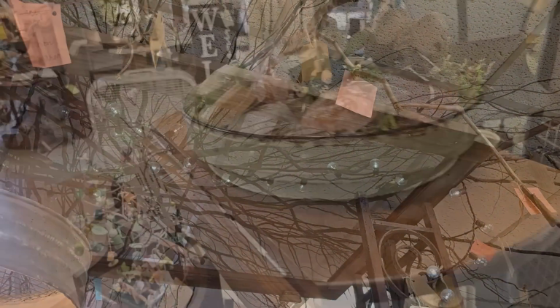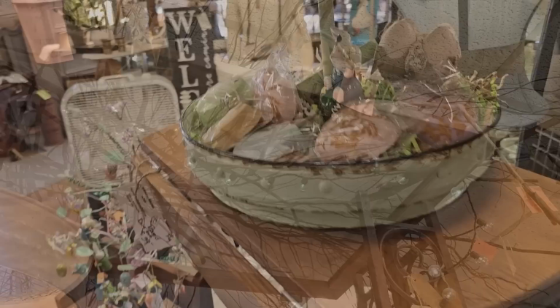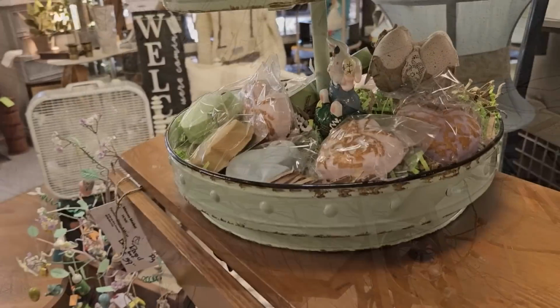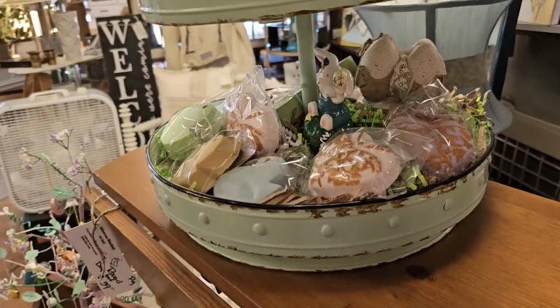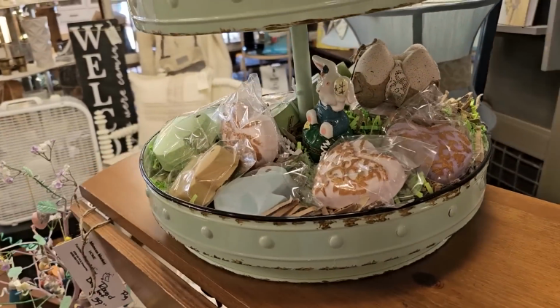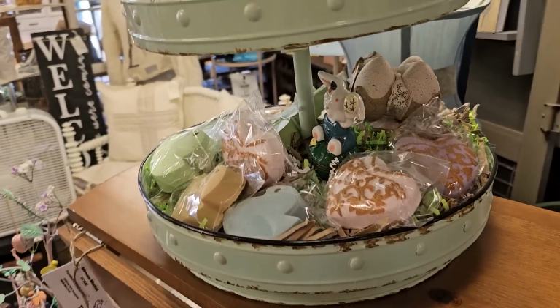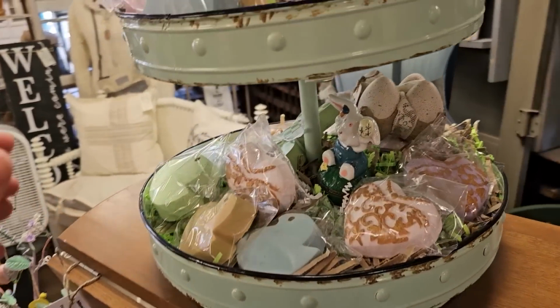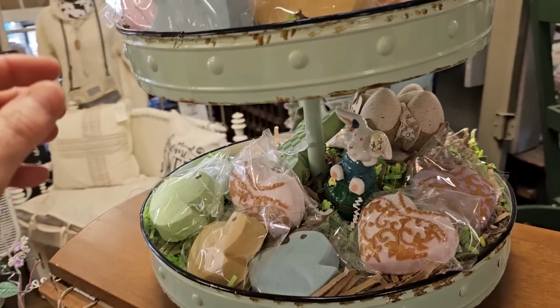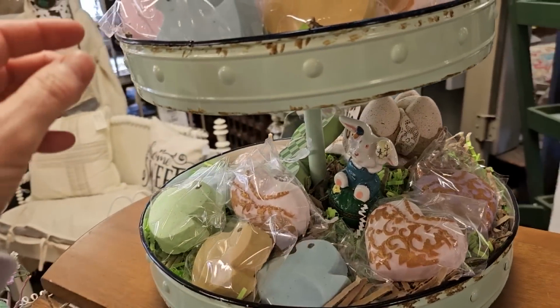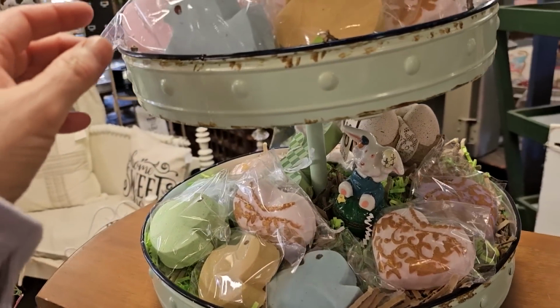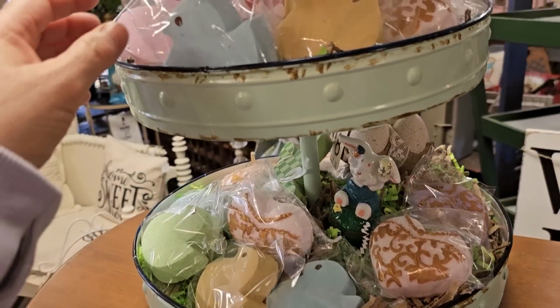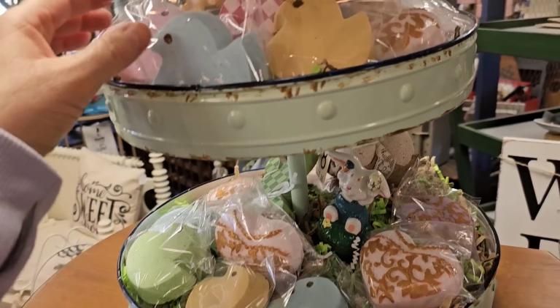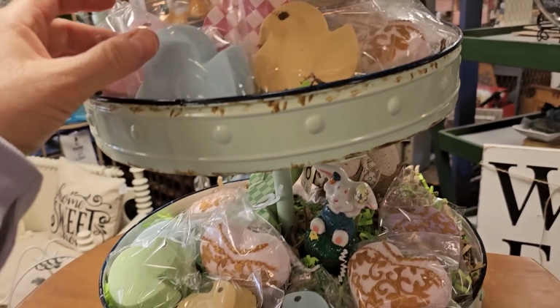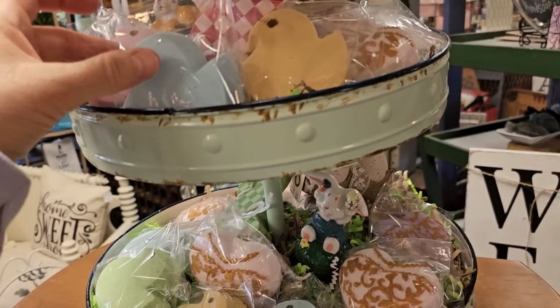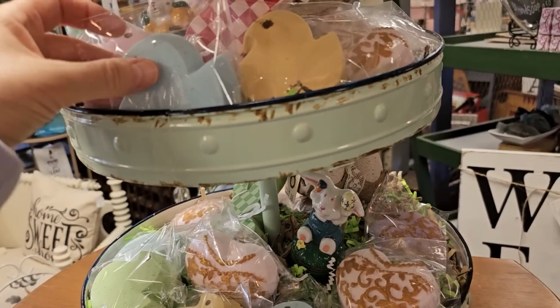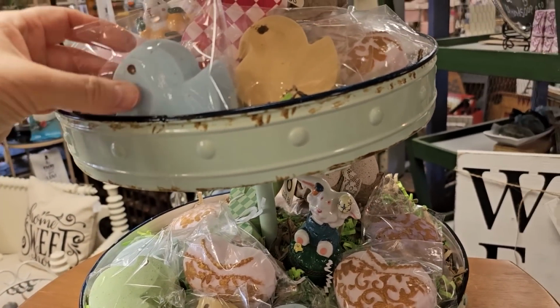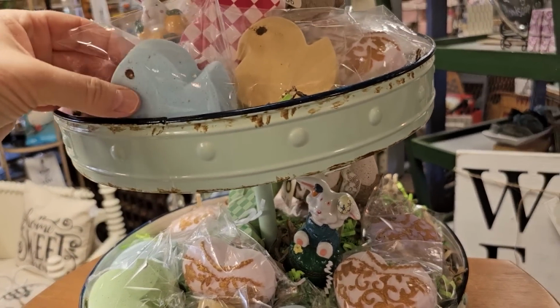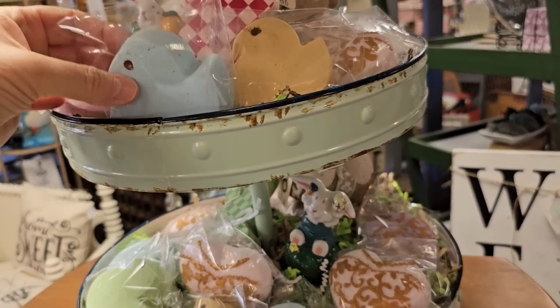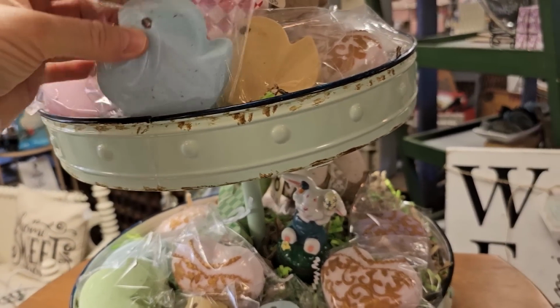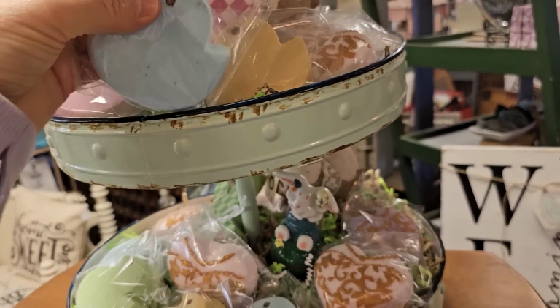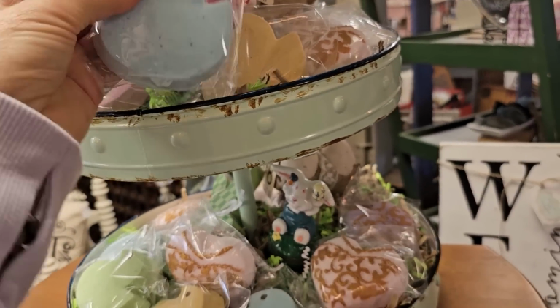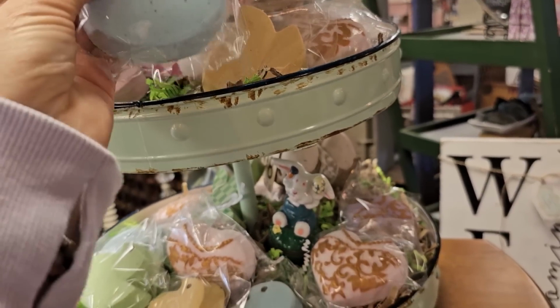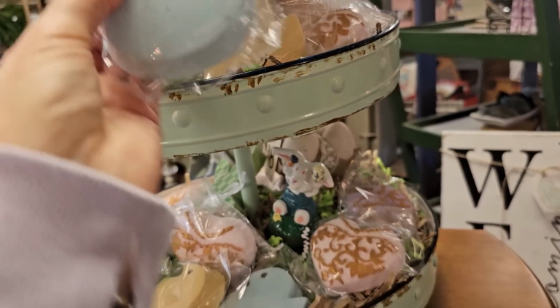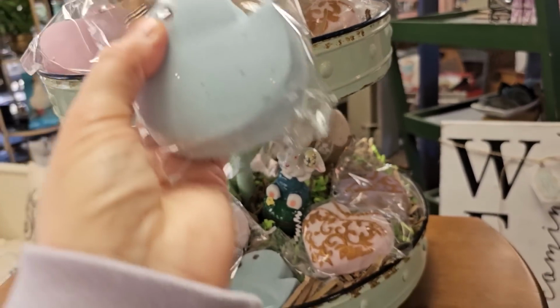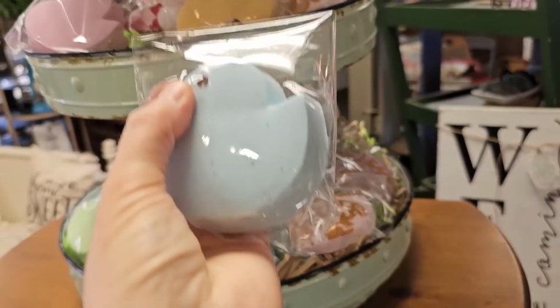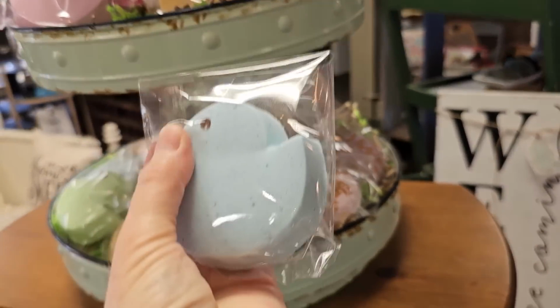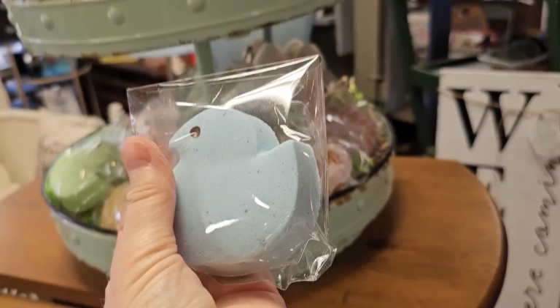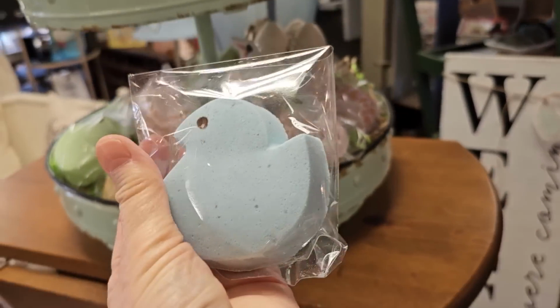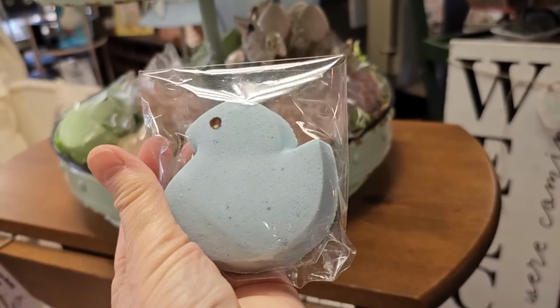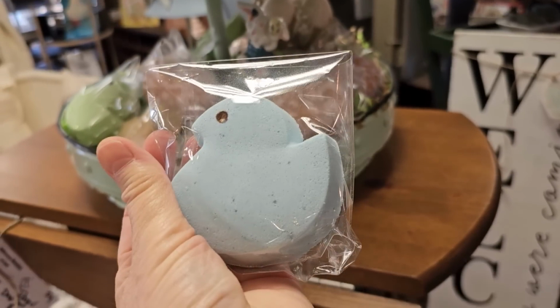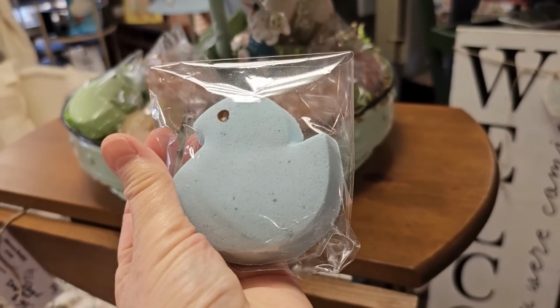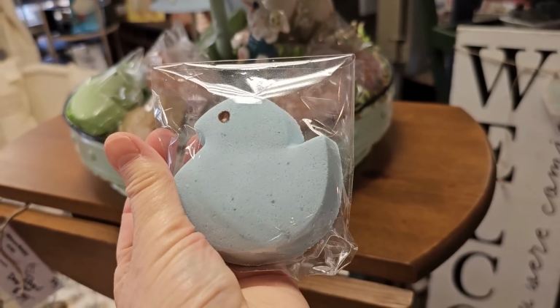So I turn around and this is so cute — these are actually scented soaps and they look like peeps.